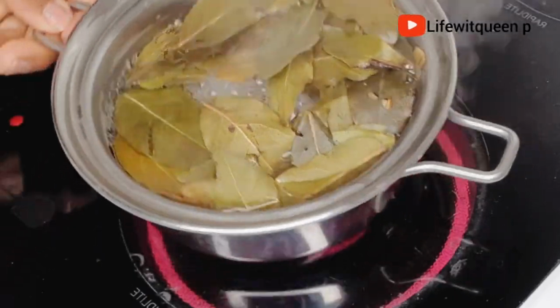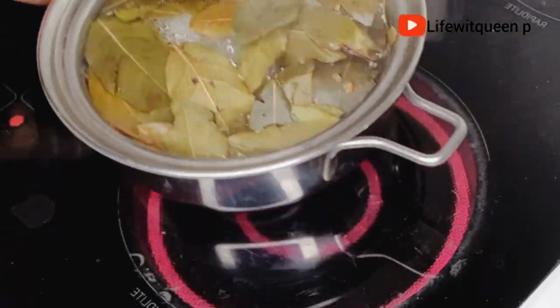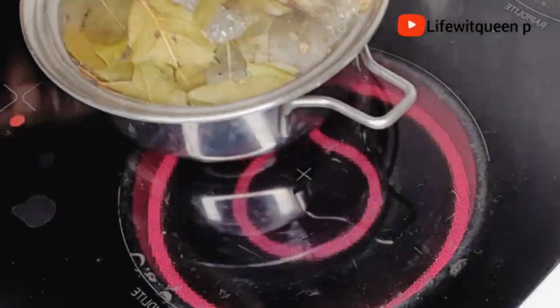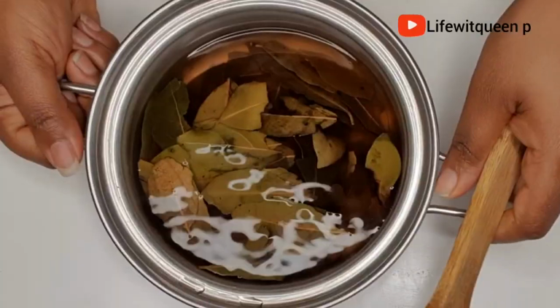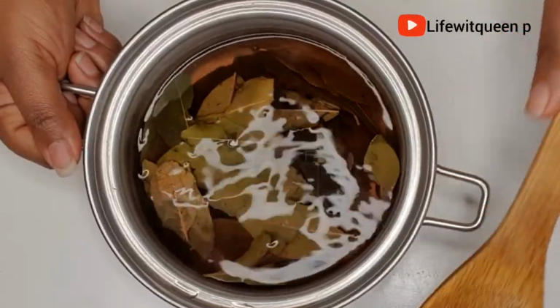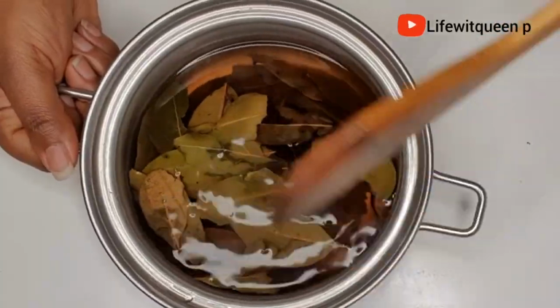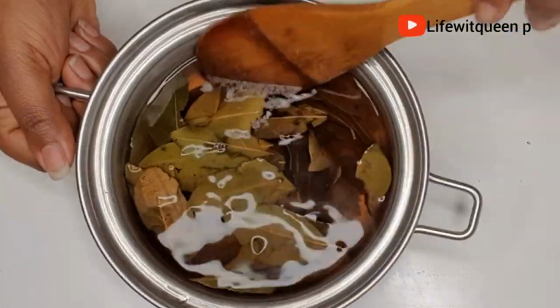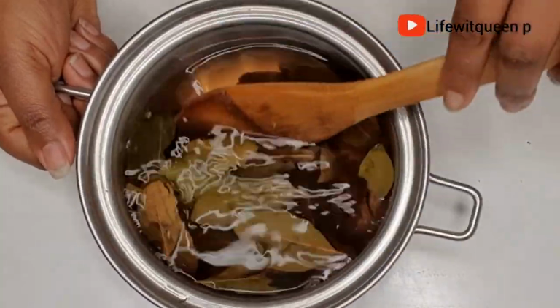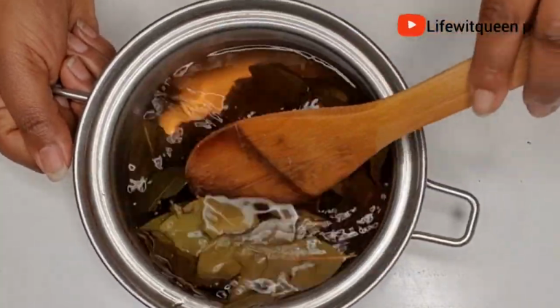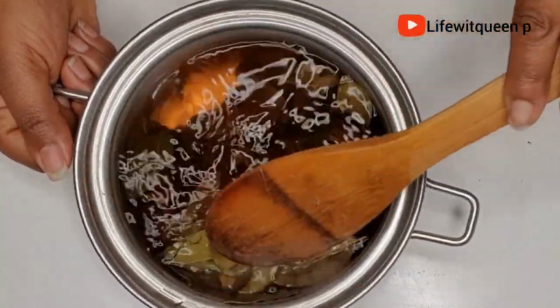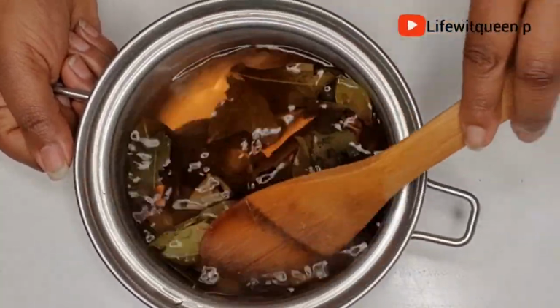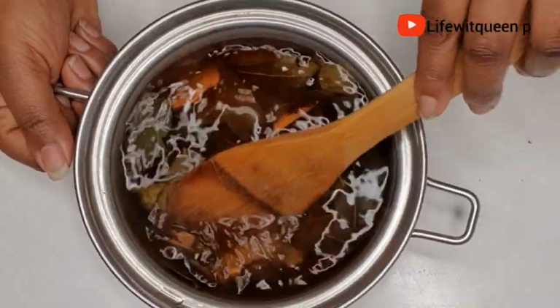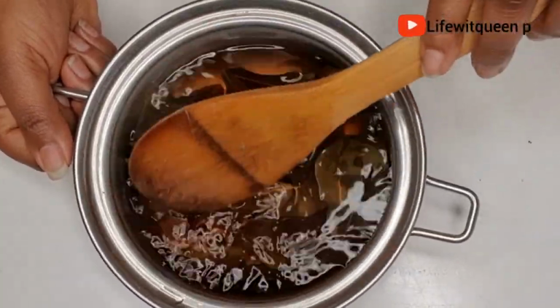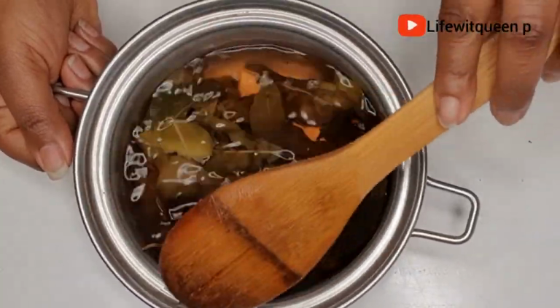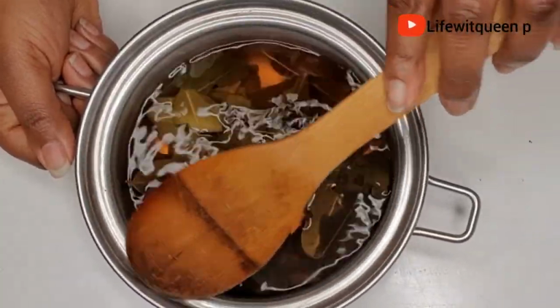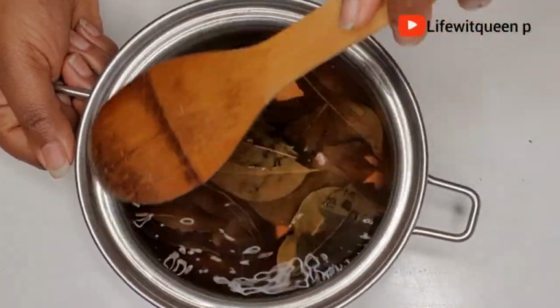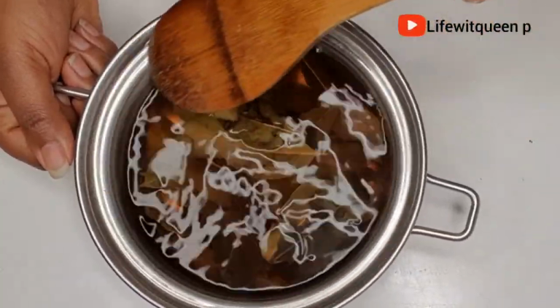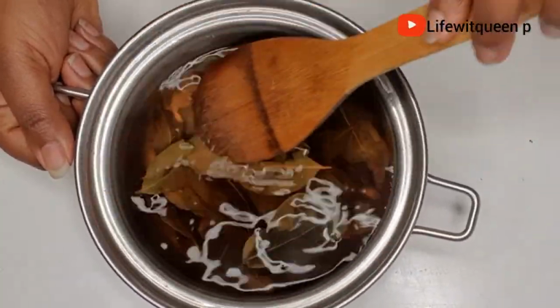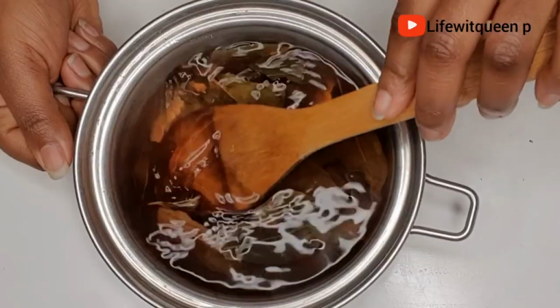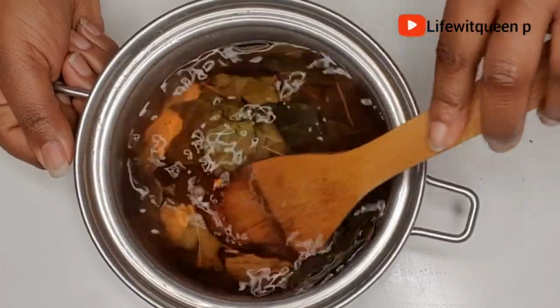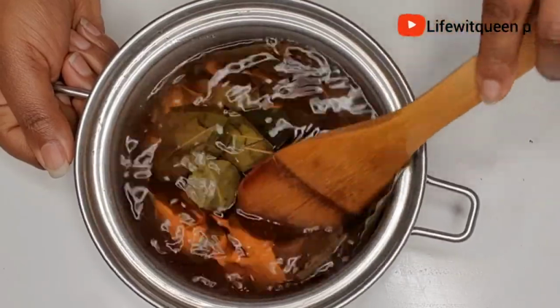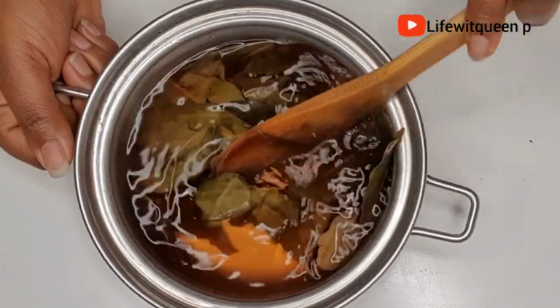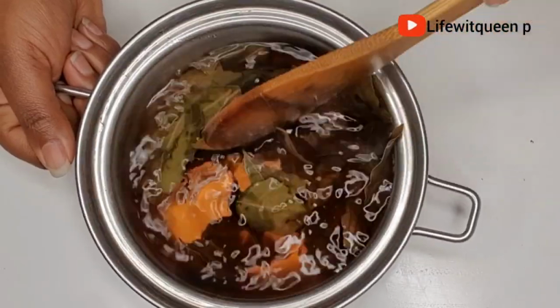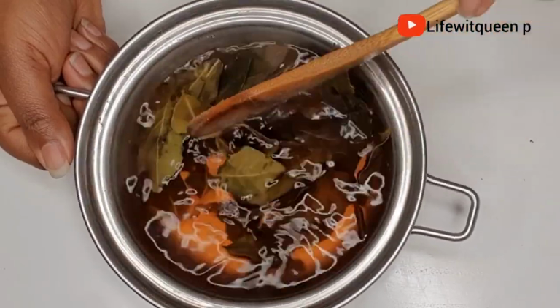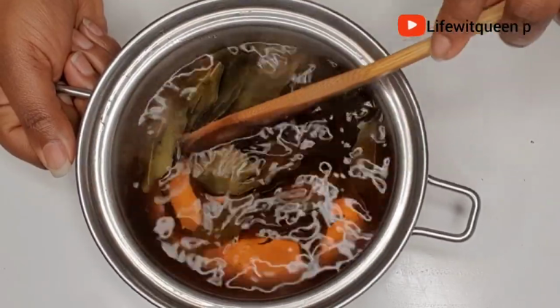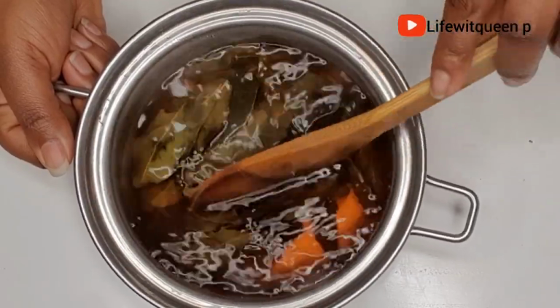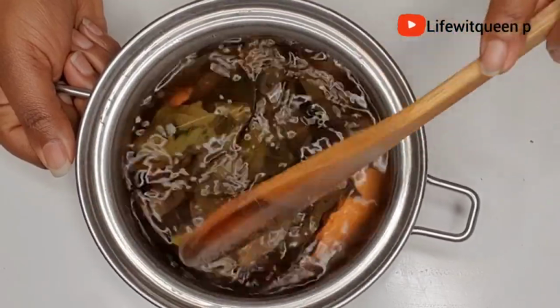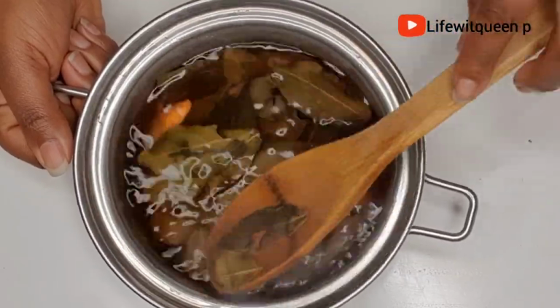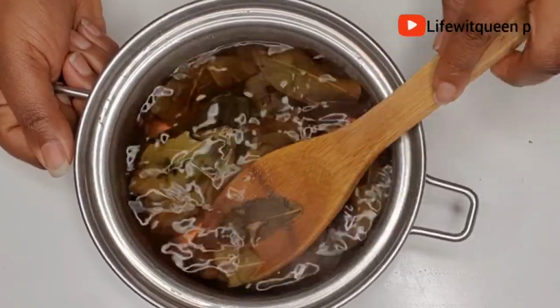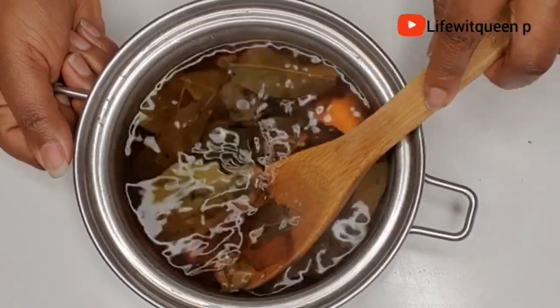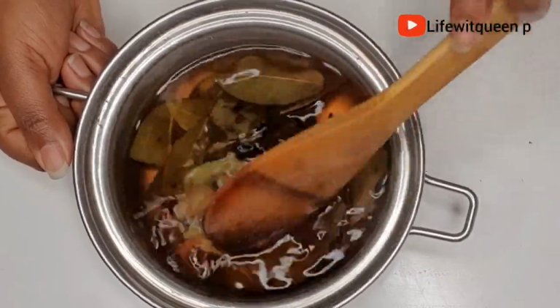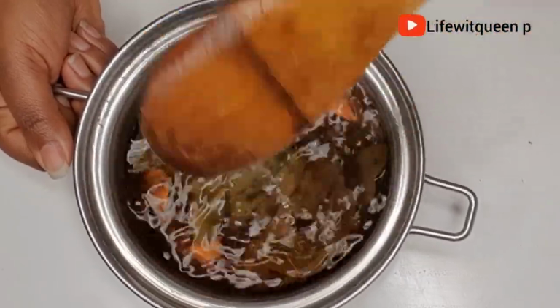This is how it looks after cooling down. This can be stored in the fridge for seven days.